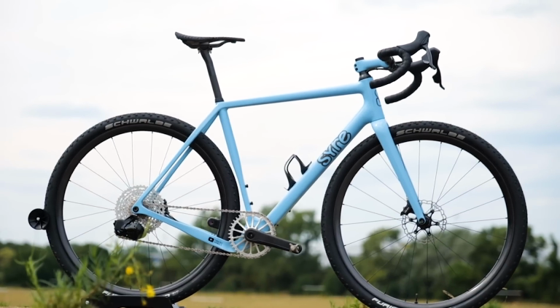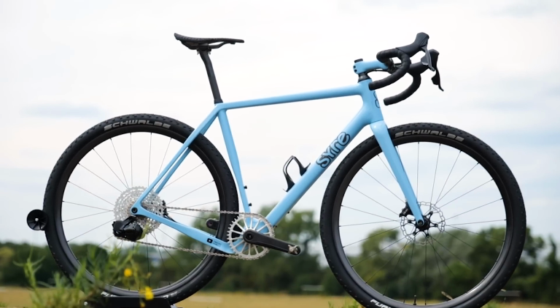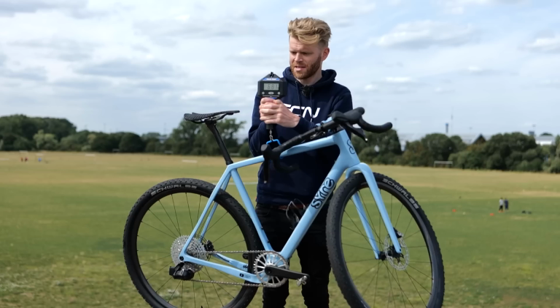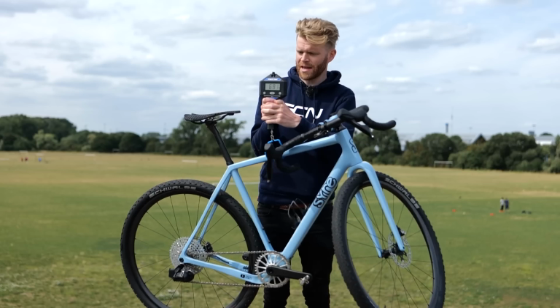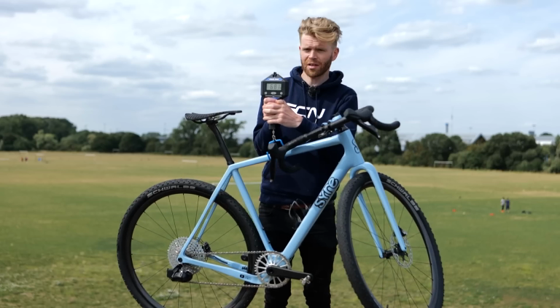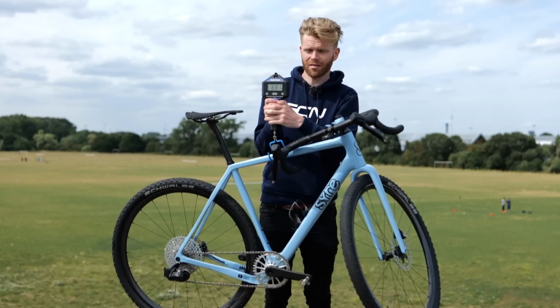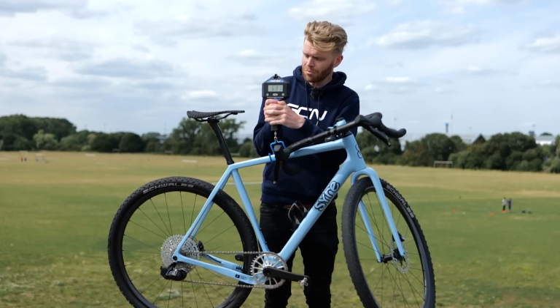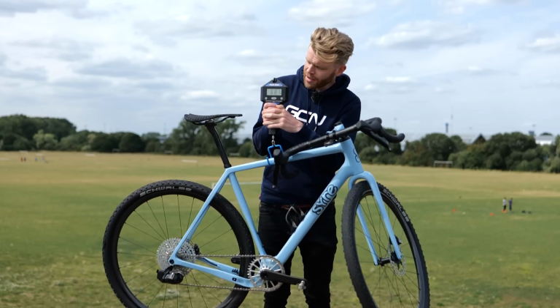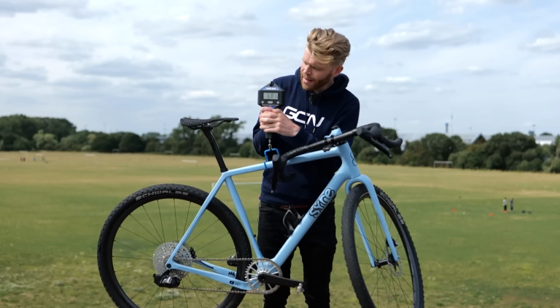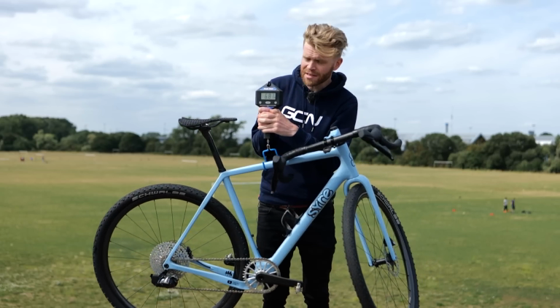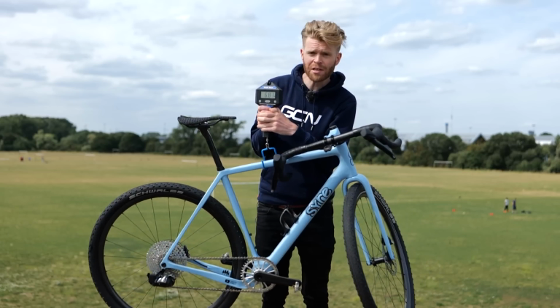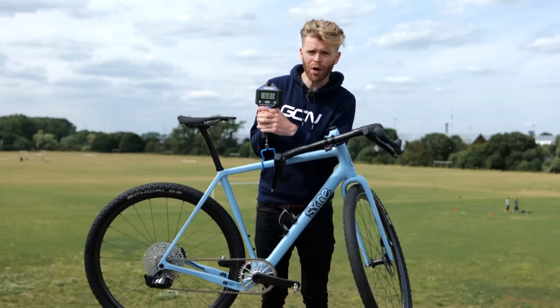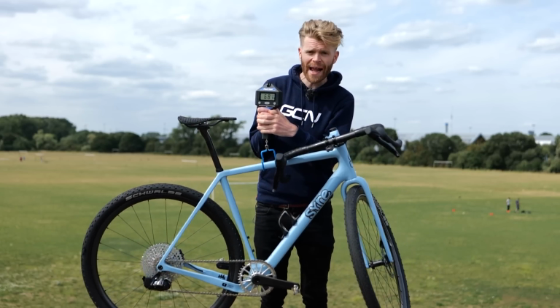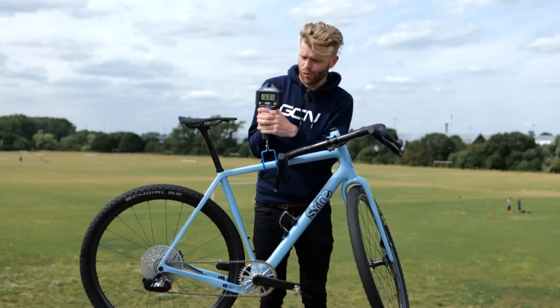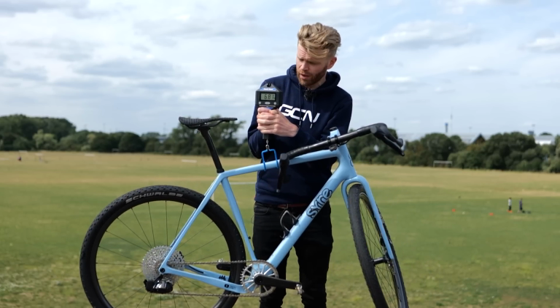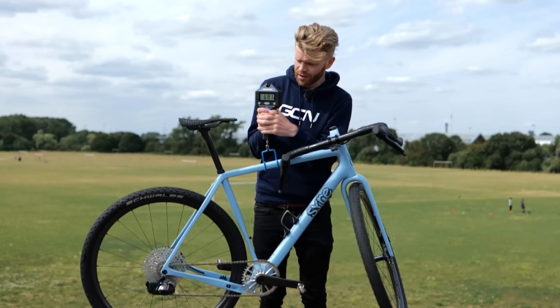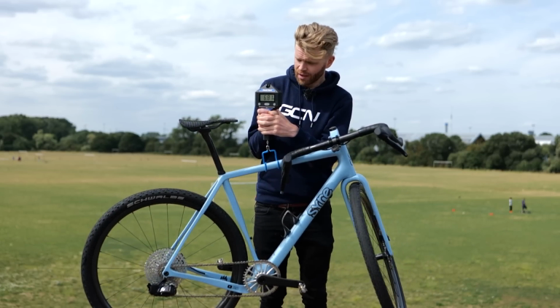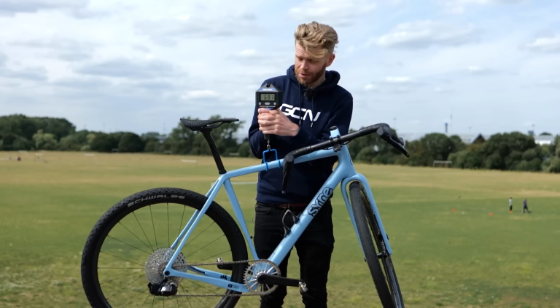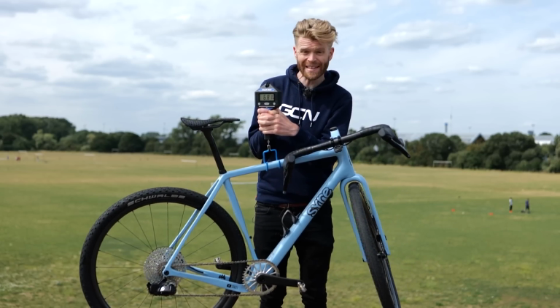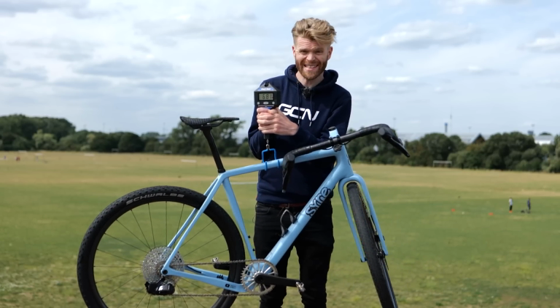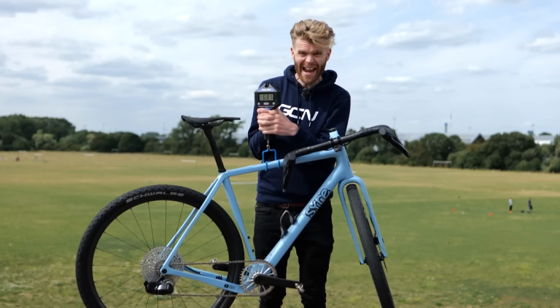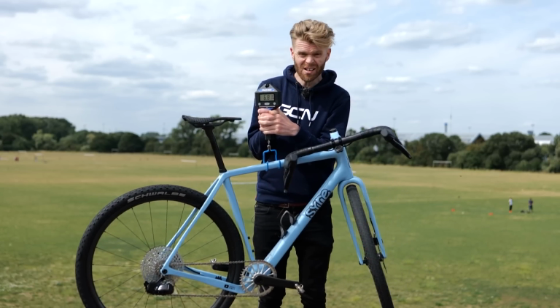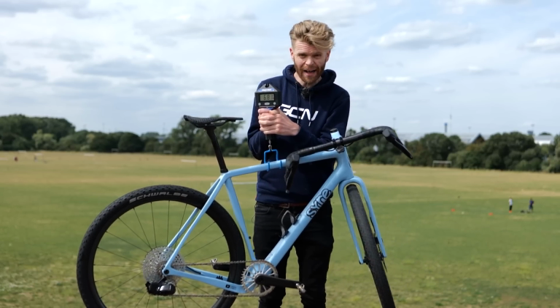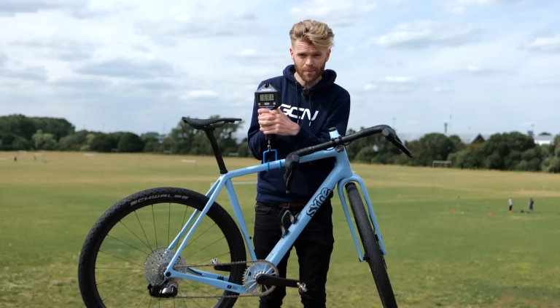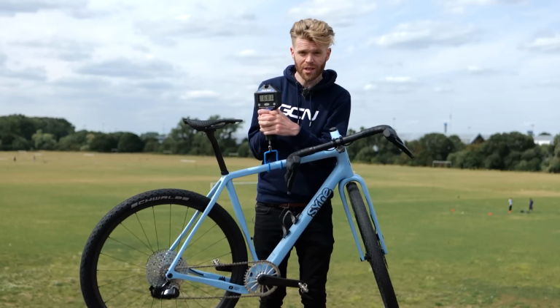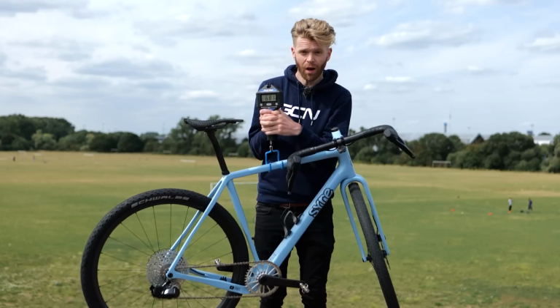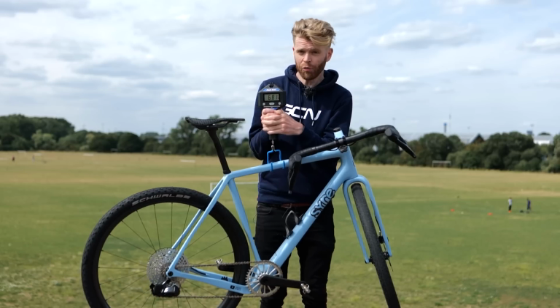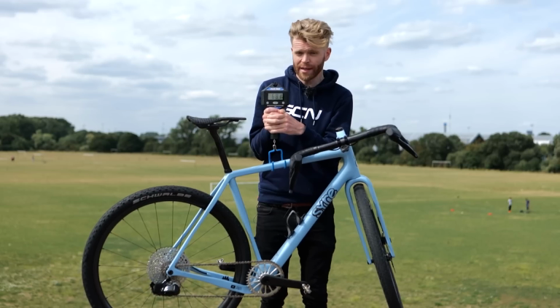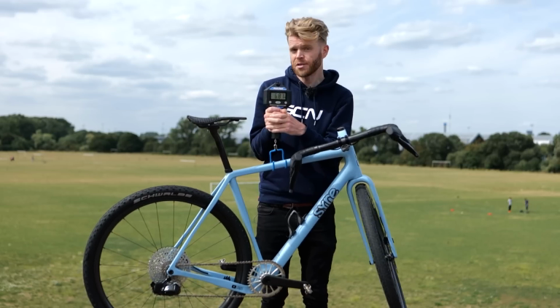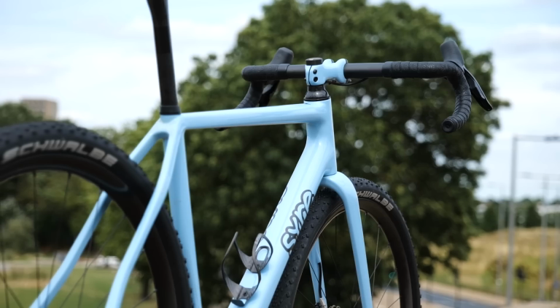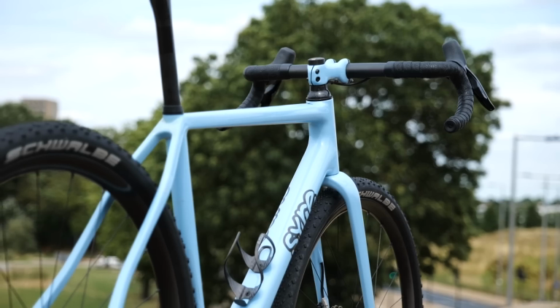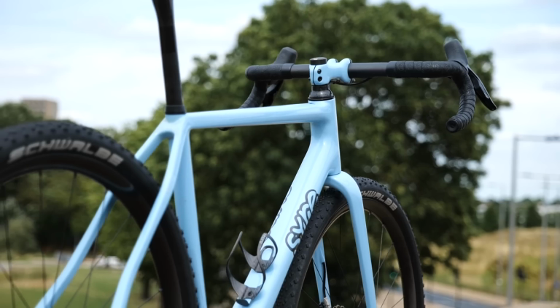Weighing it on the GCN scales of truth, it's coming out at 6.81 kilograms, which means it's just 10 grams off being UCI legal.